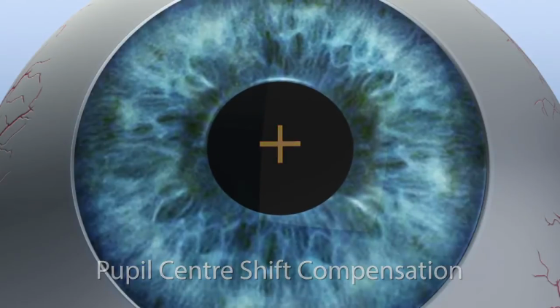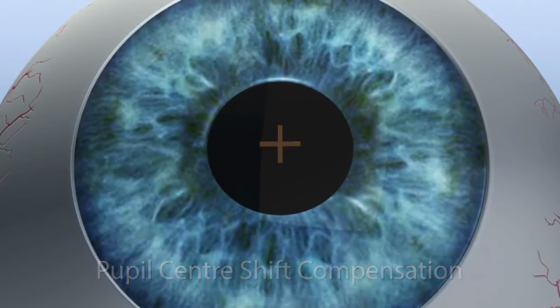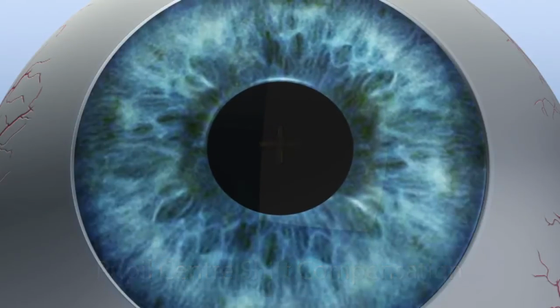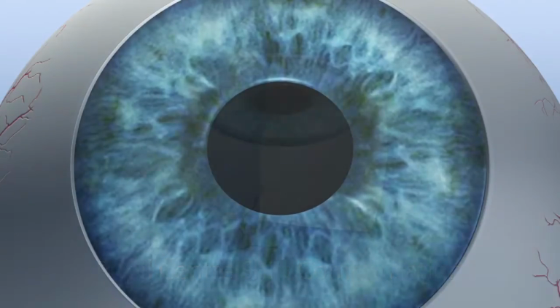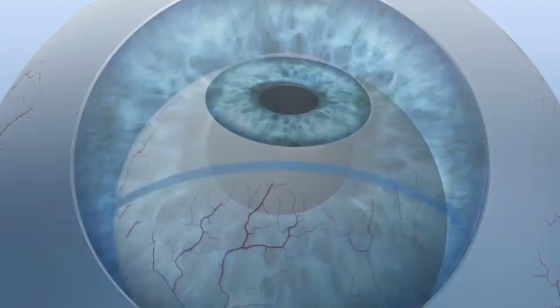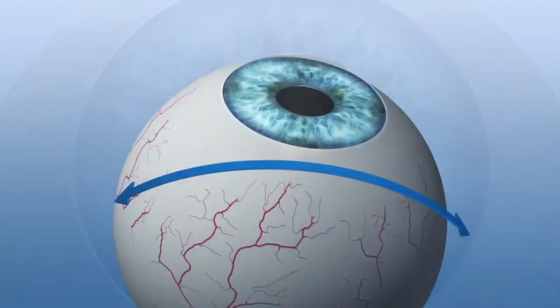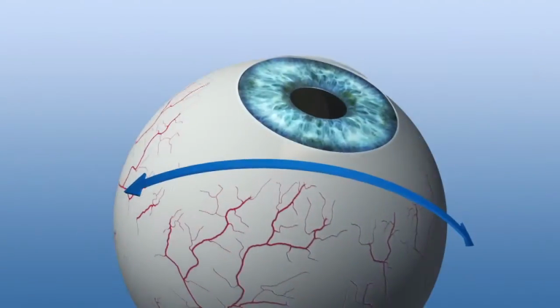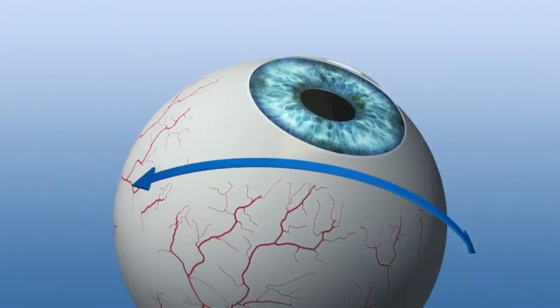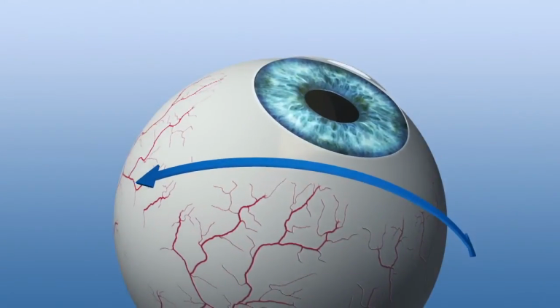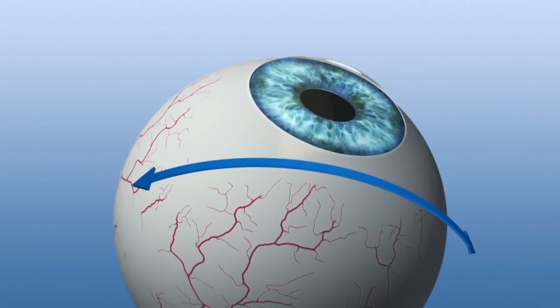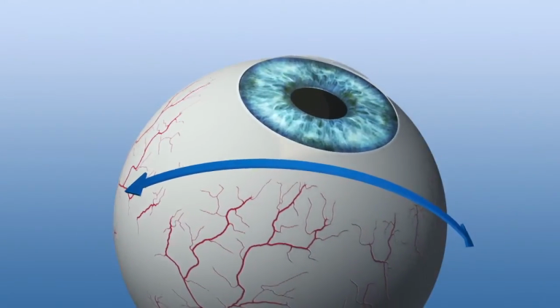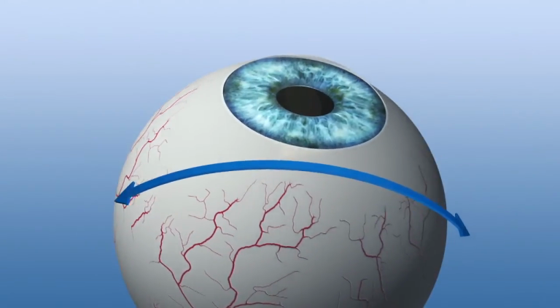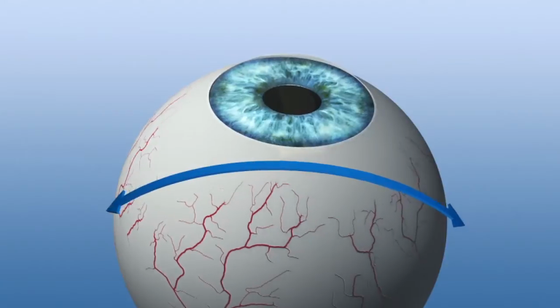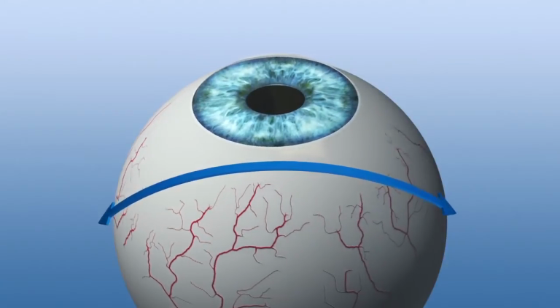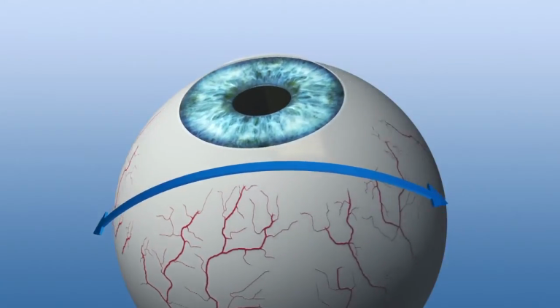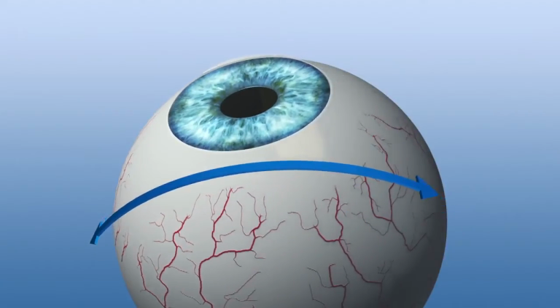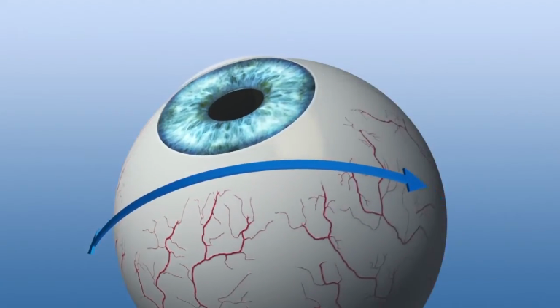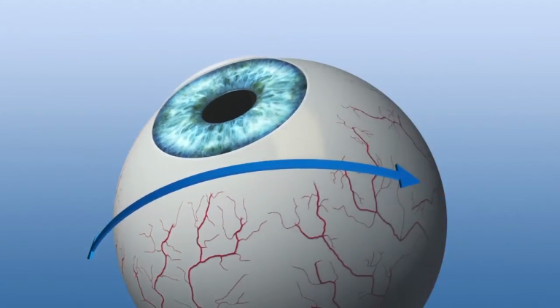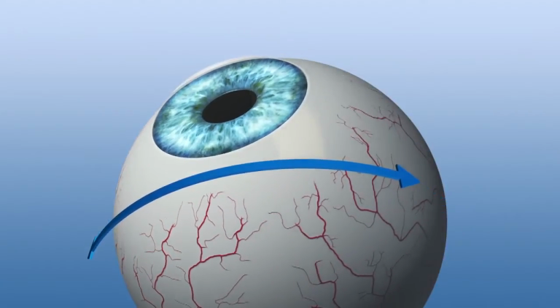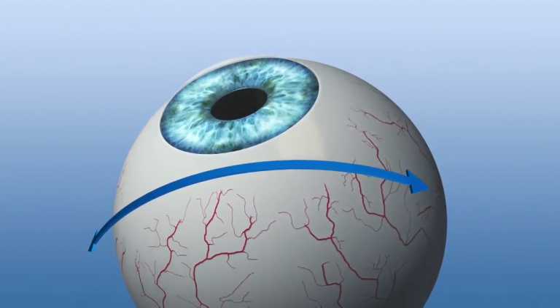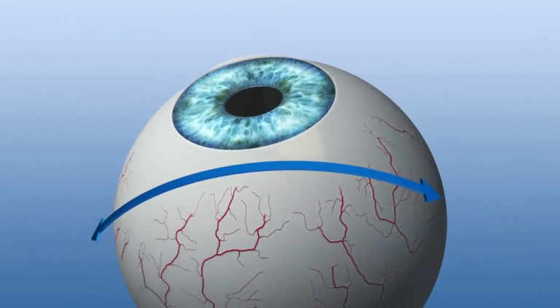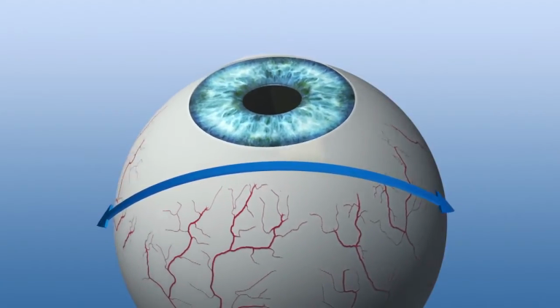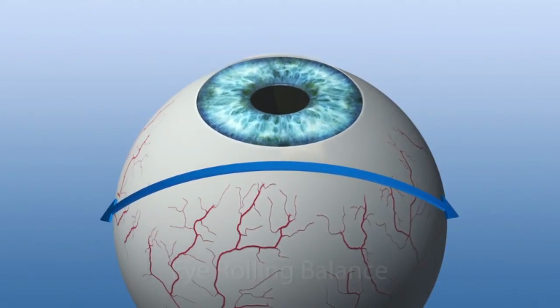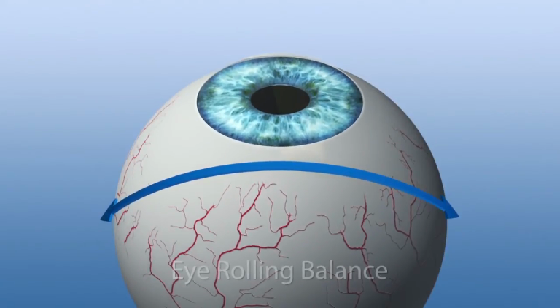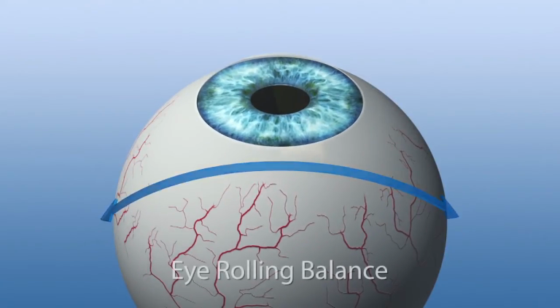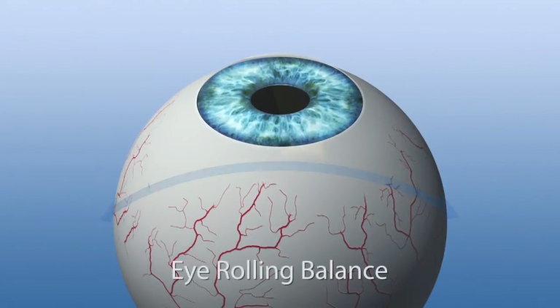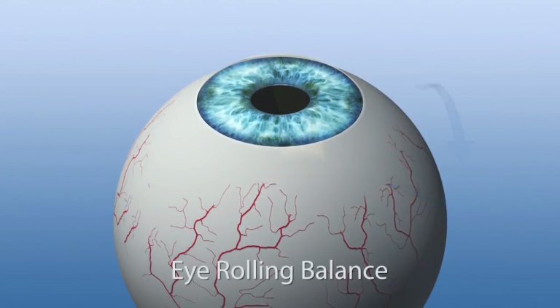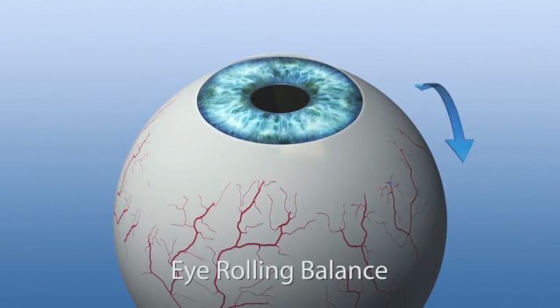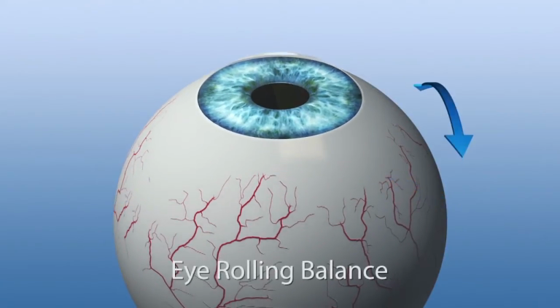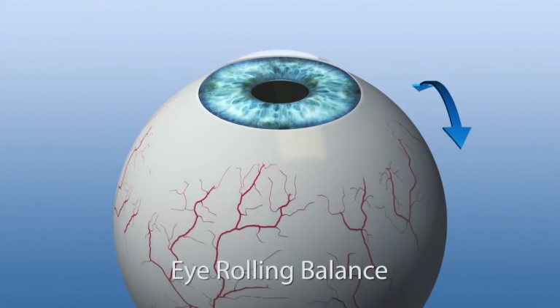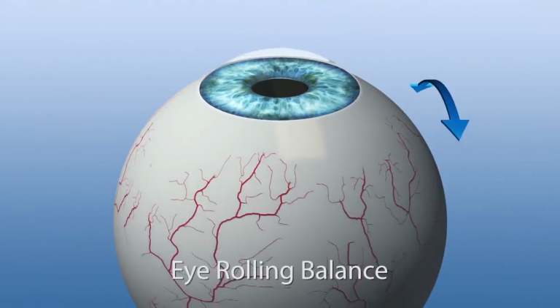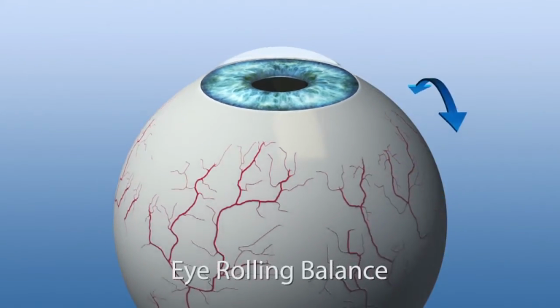In an unrivalled intelligent way, the eye tracker determines and compensates for all rolling movements of the eye.